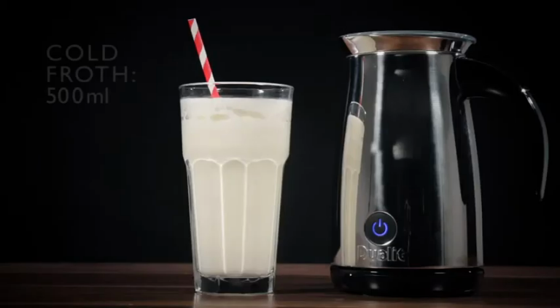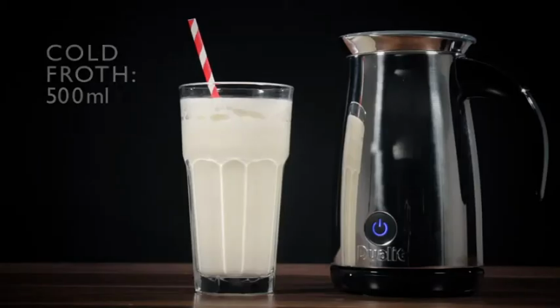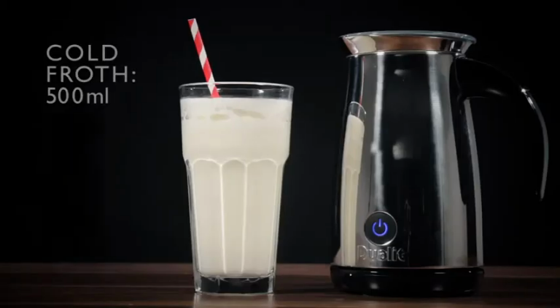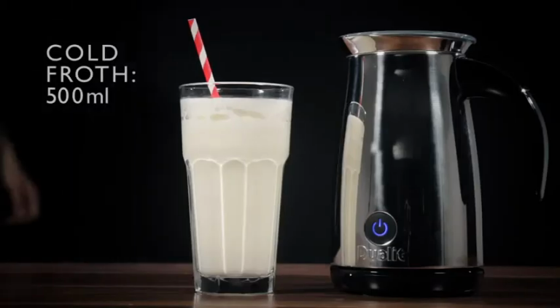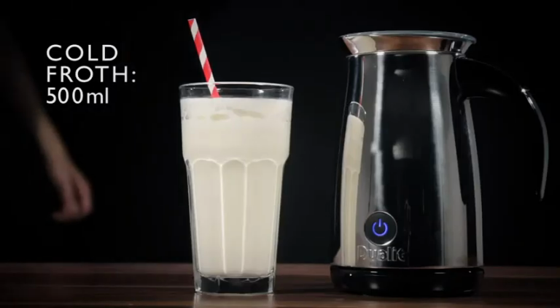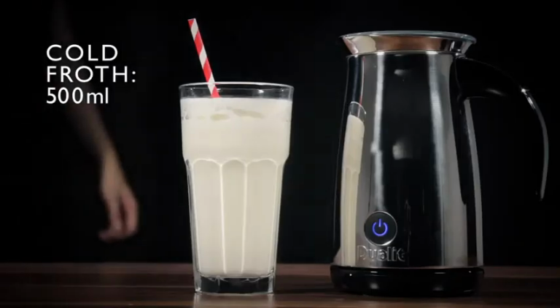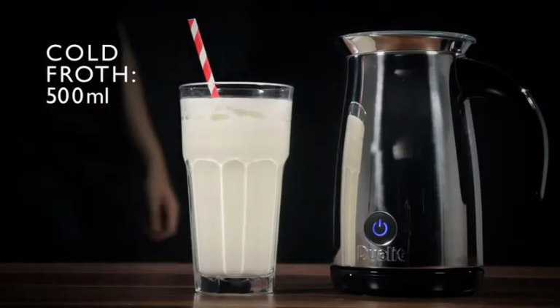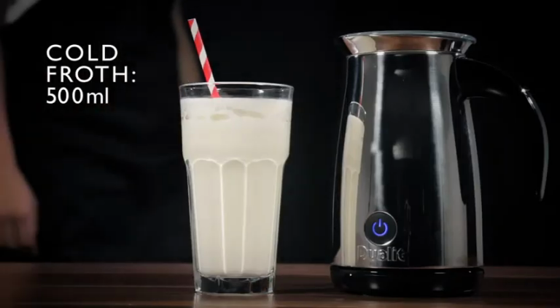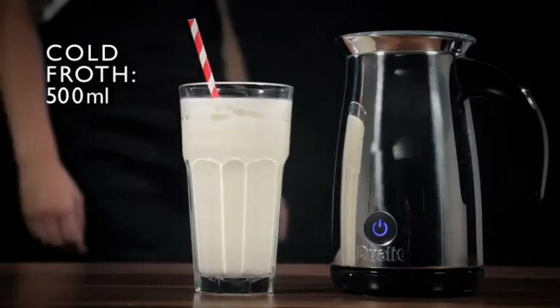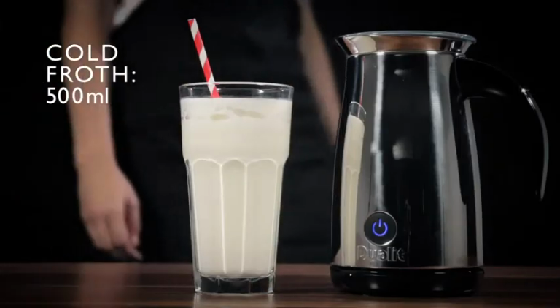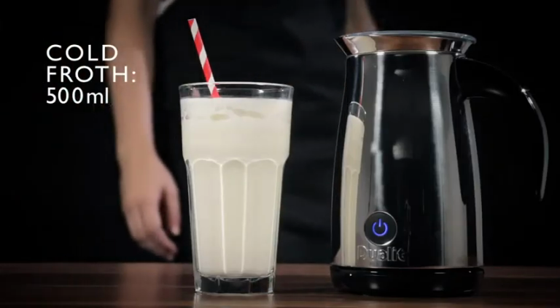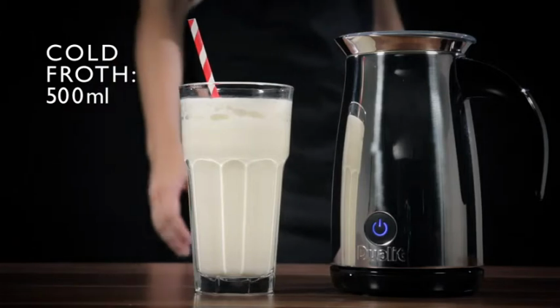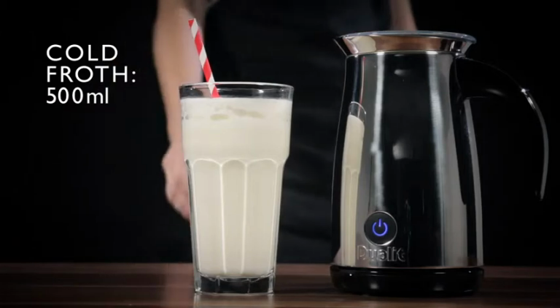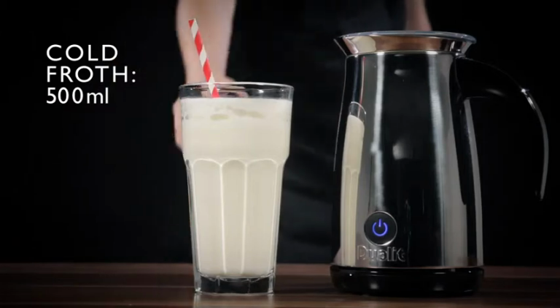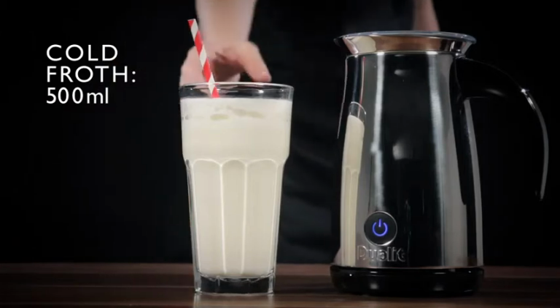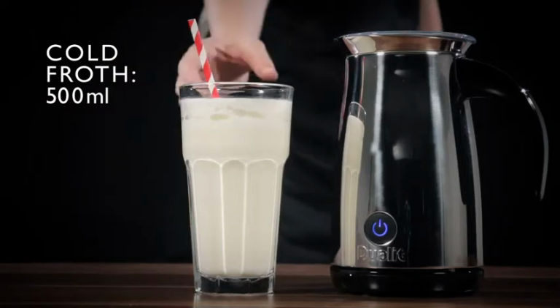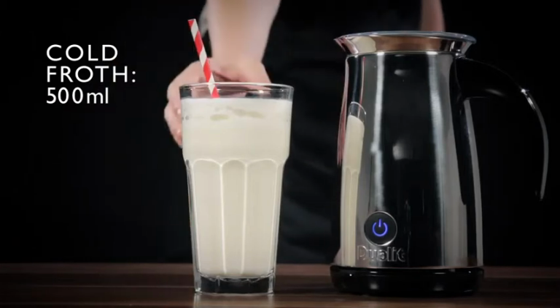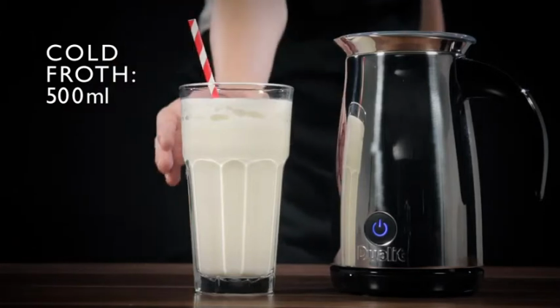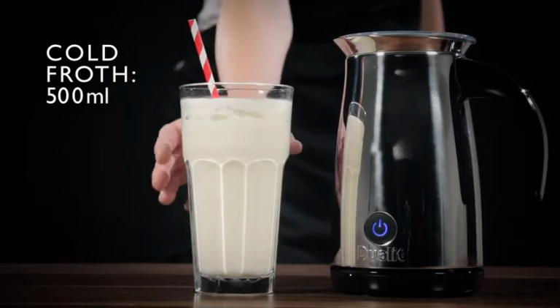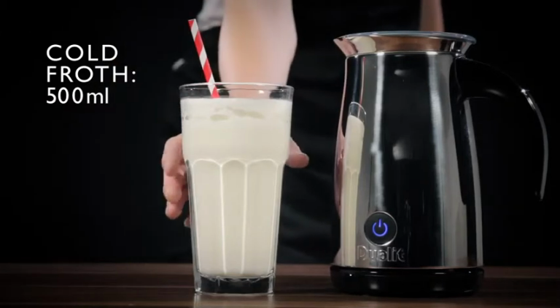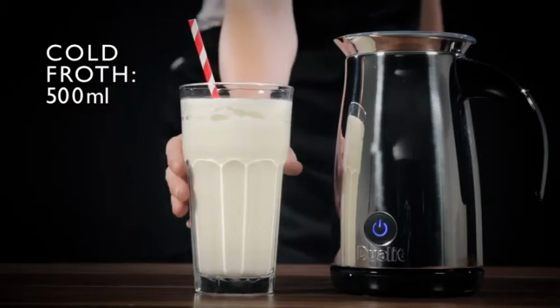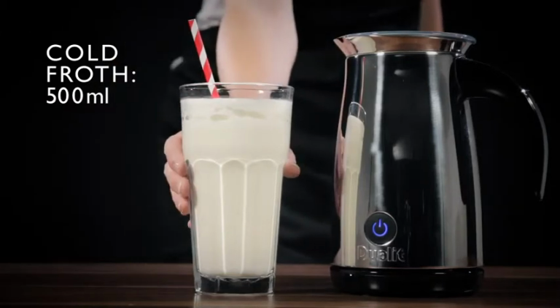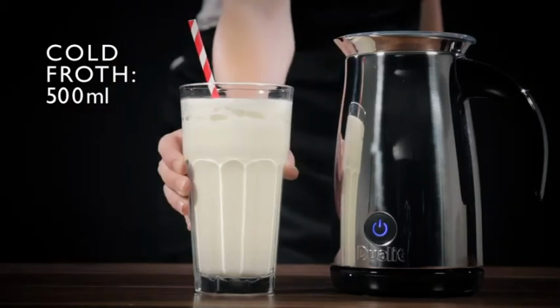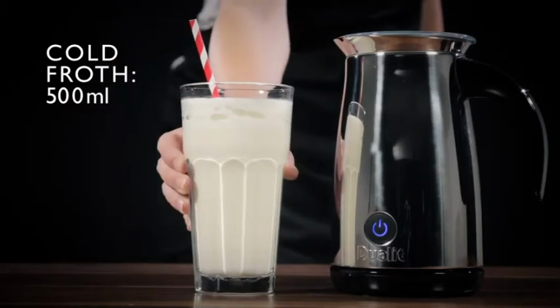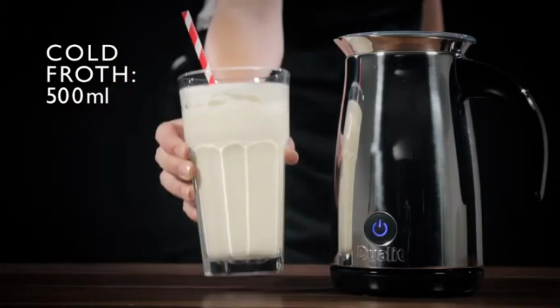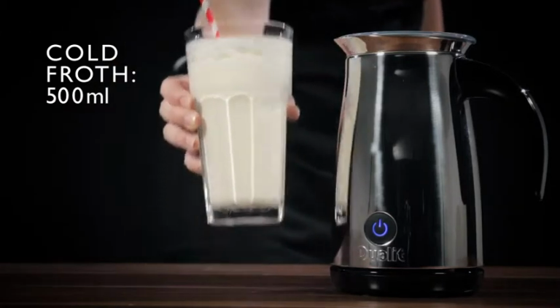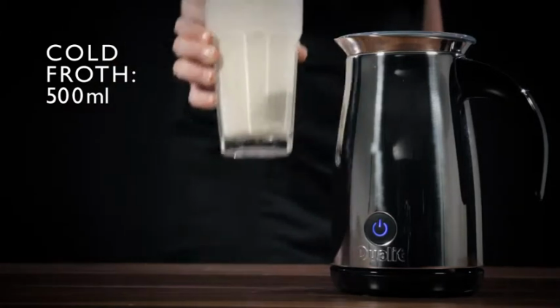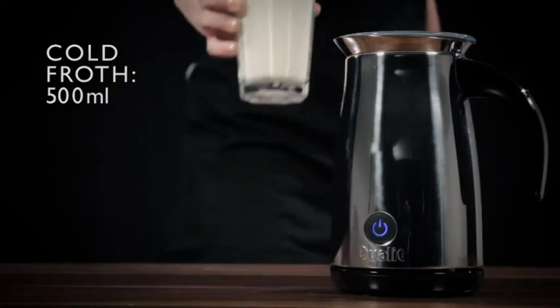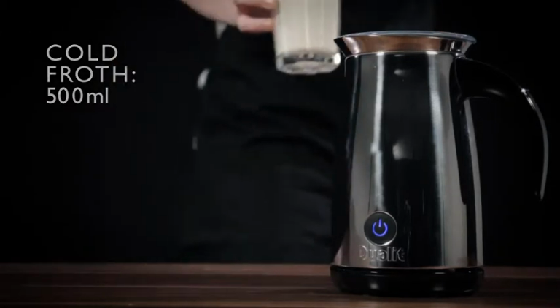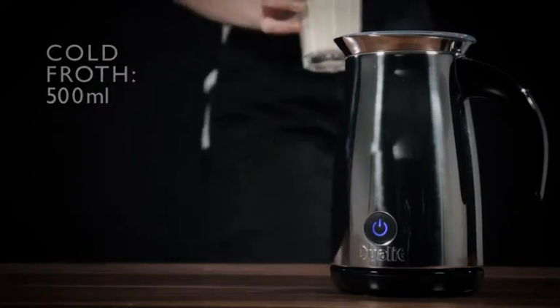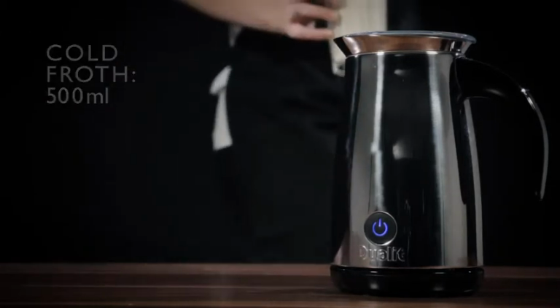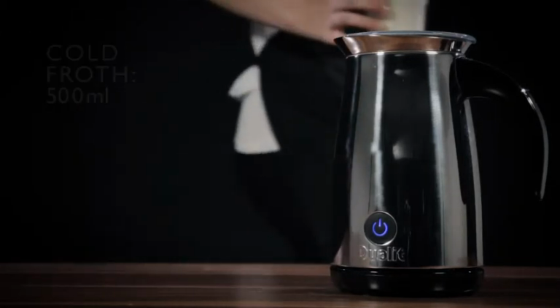For those blistering summer days, you can even whisk up the creamiest and frothiest milkshake.